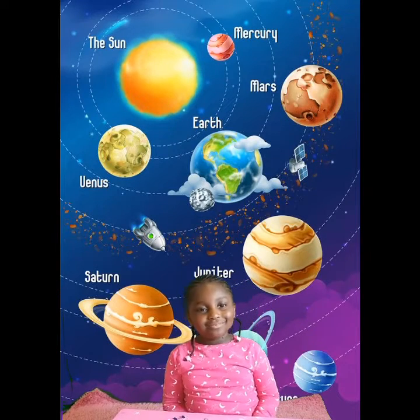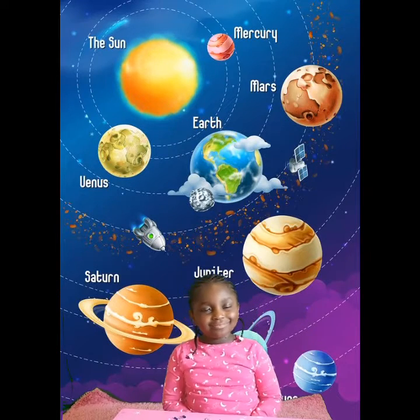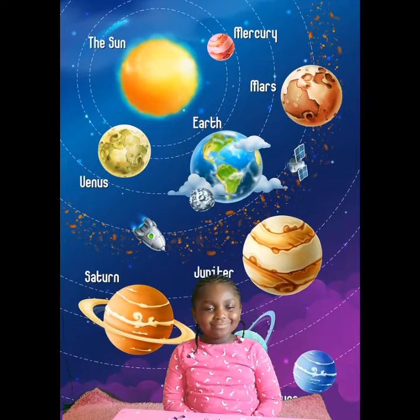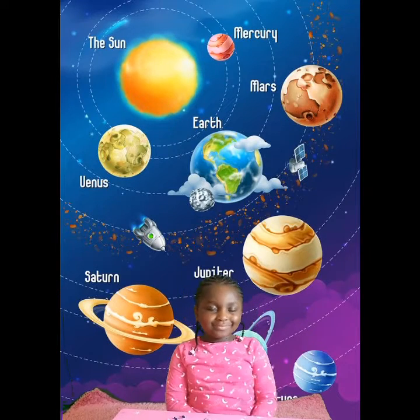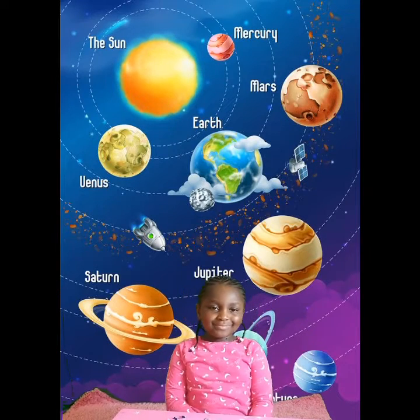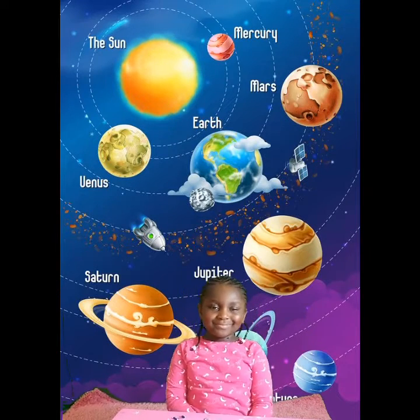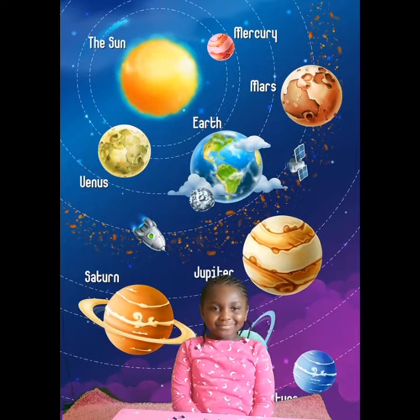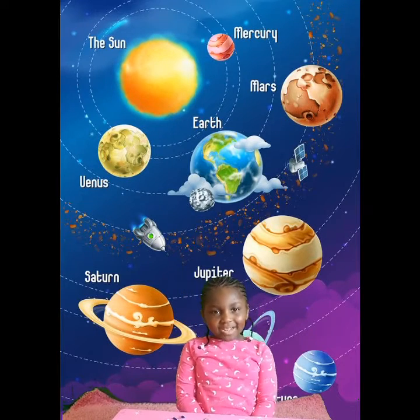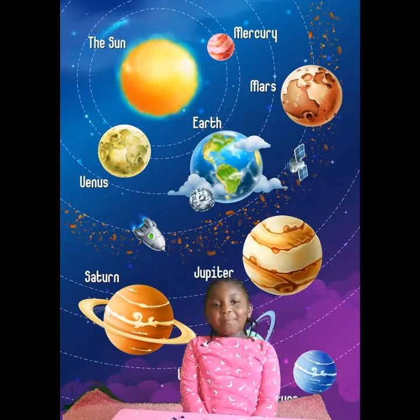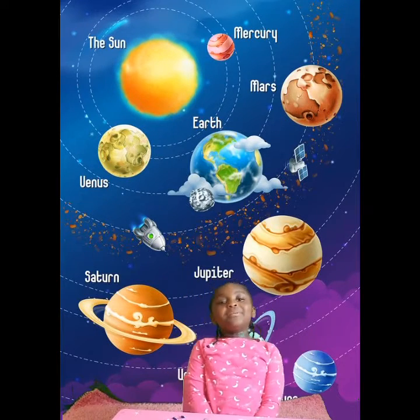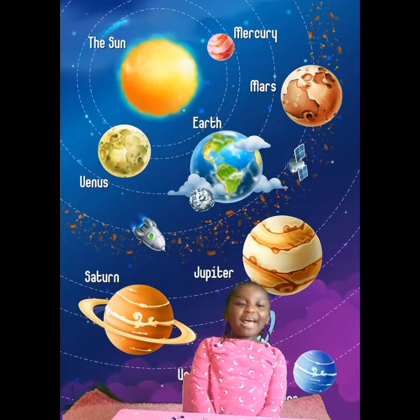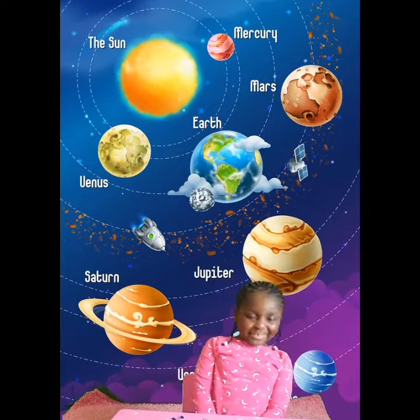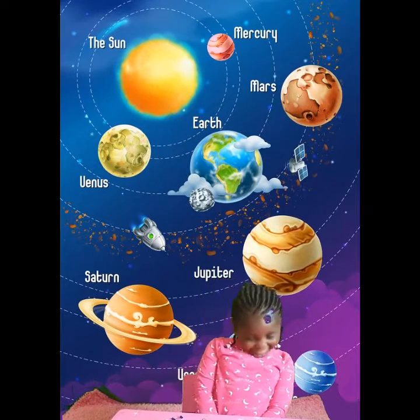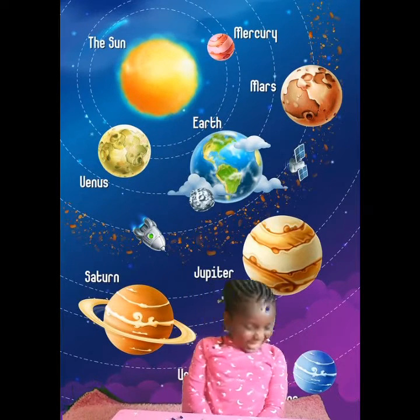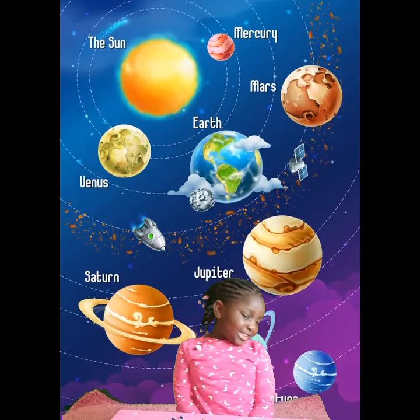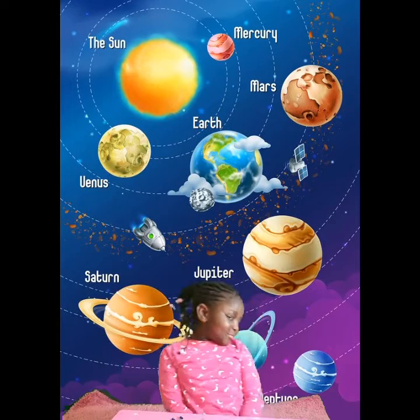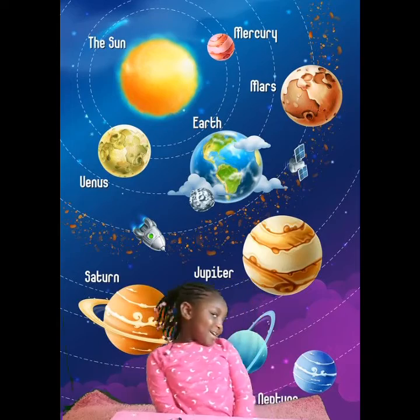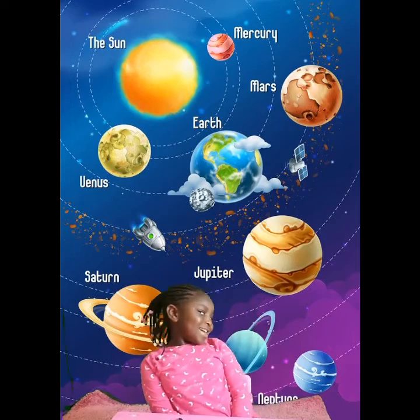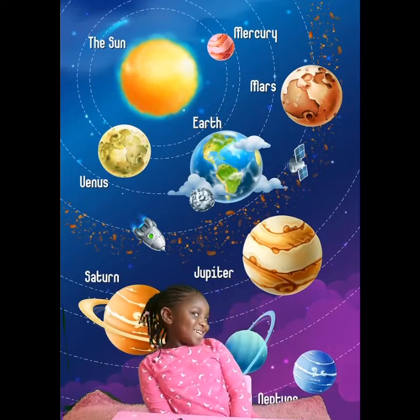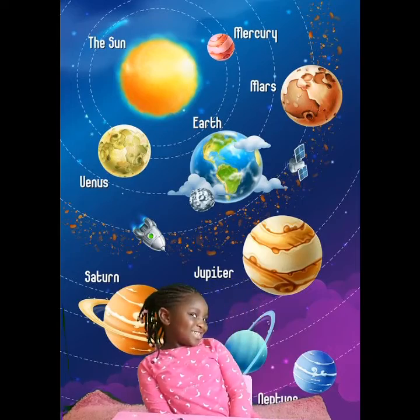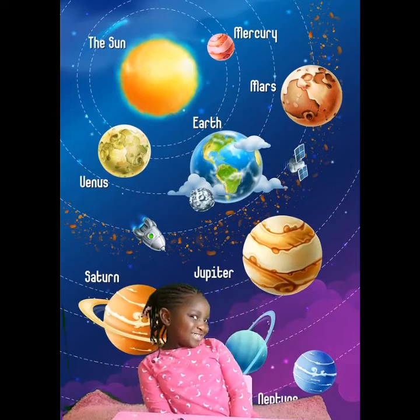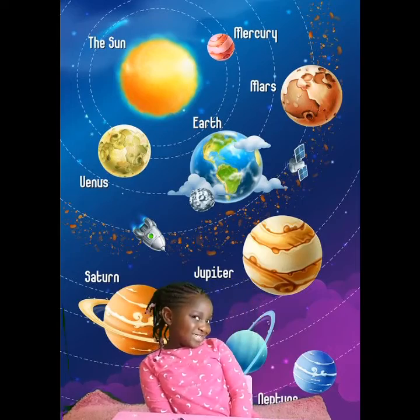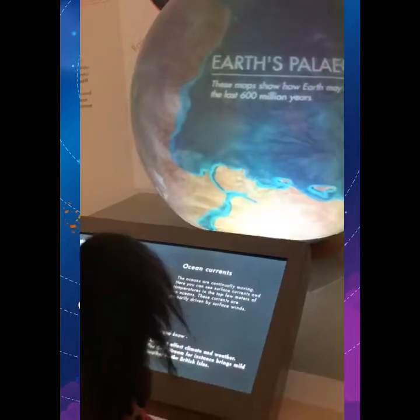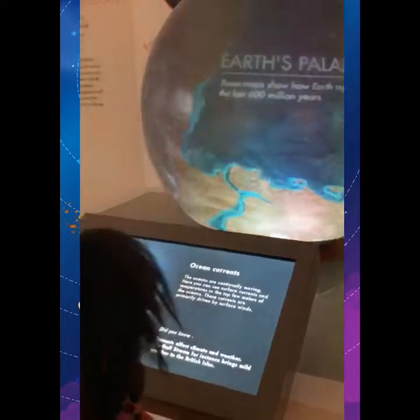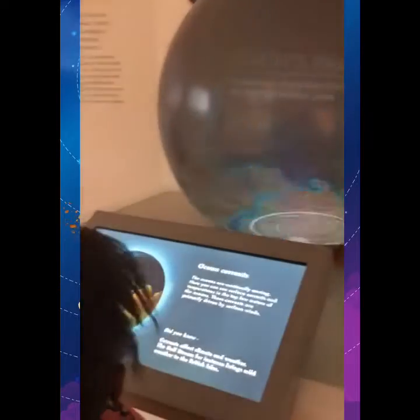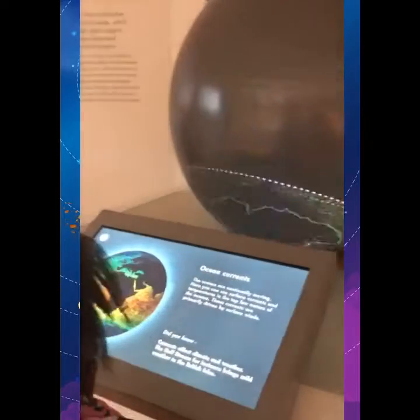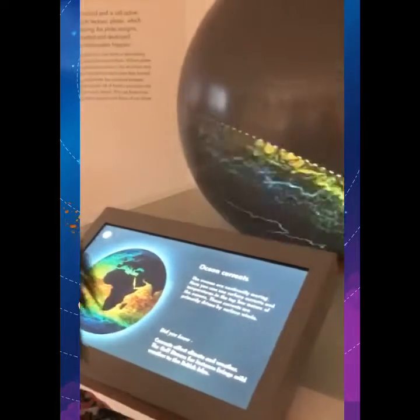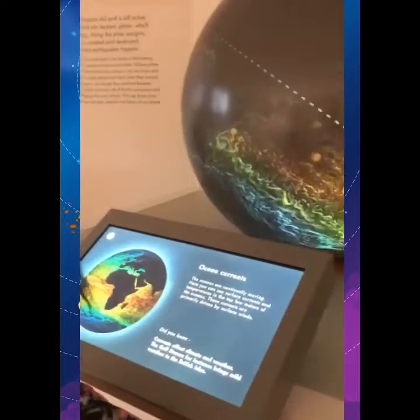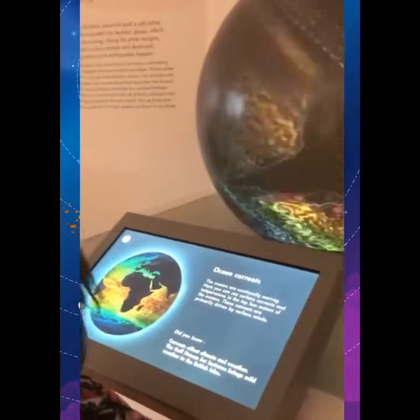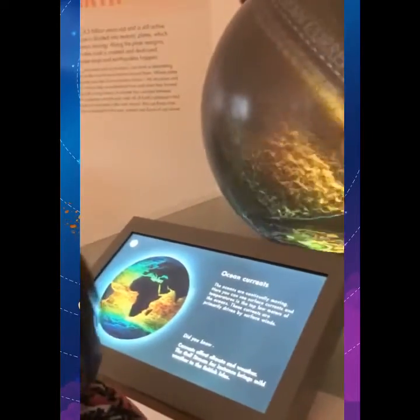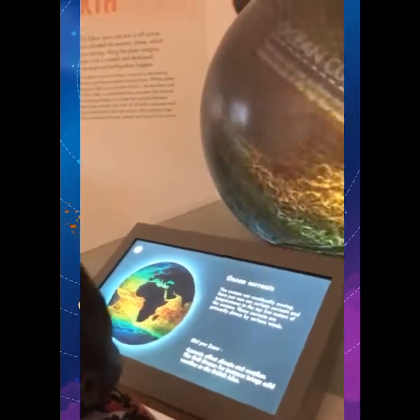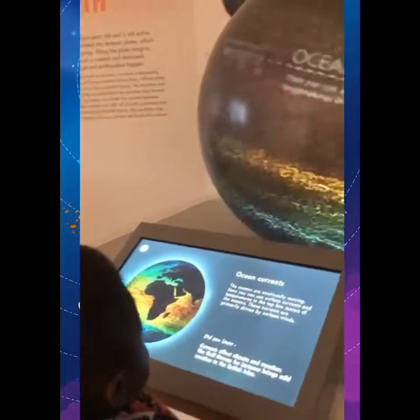Now you know all the planets in space. Are you ready?